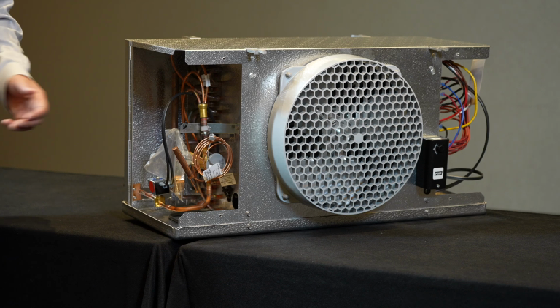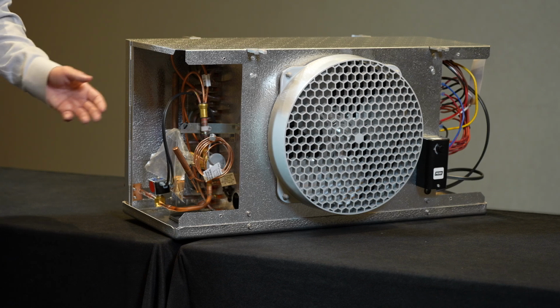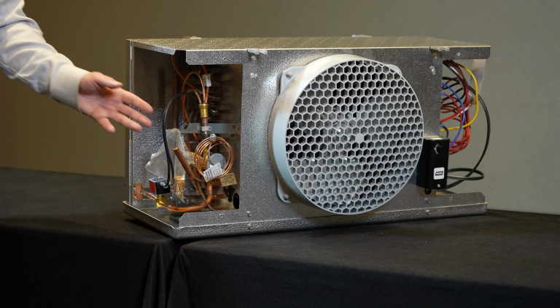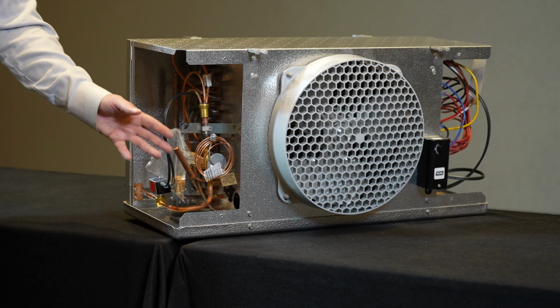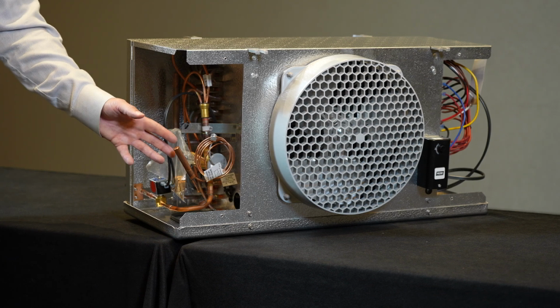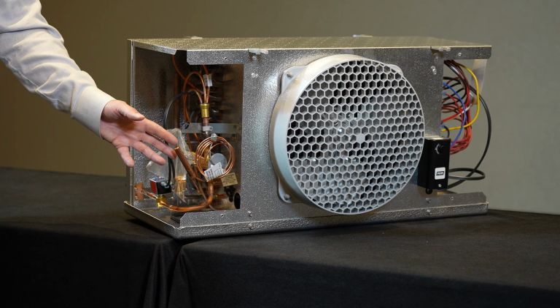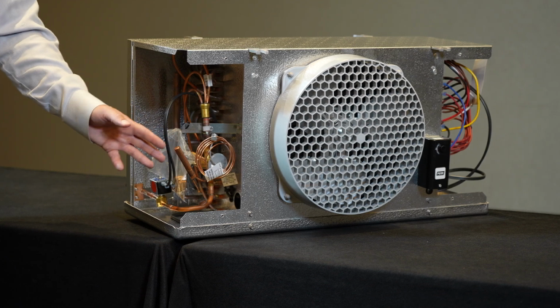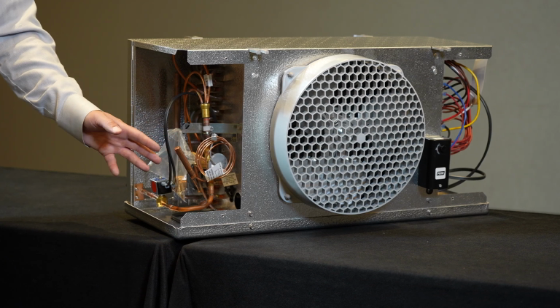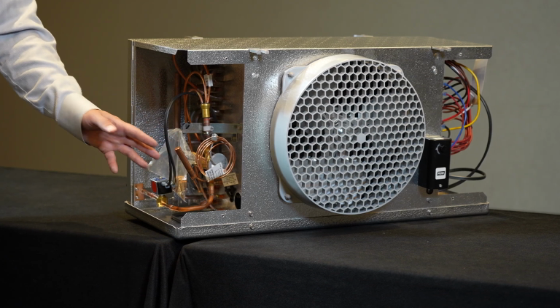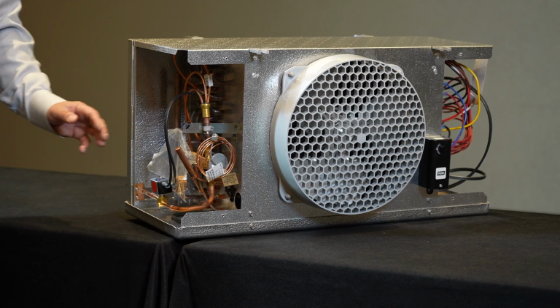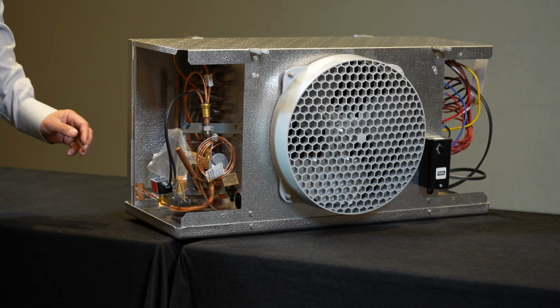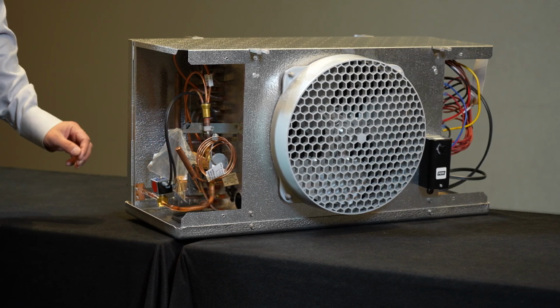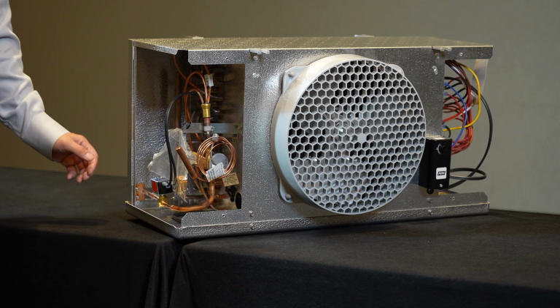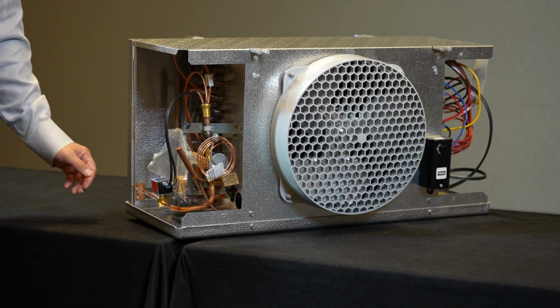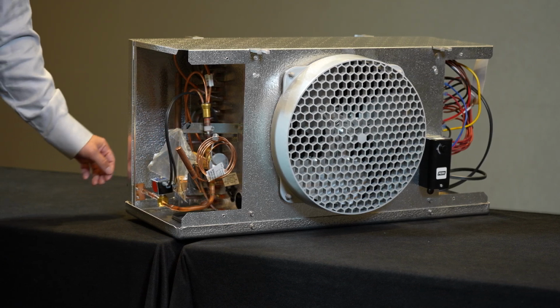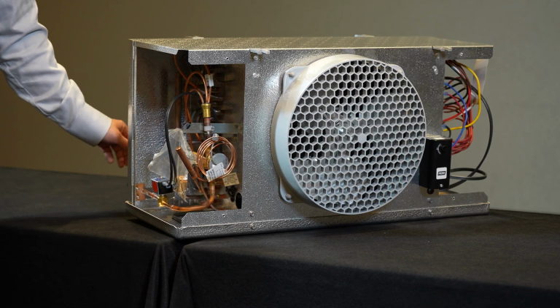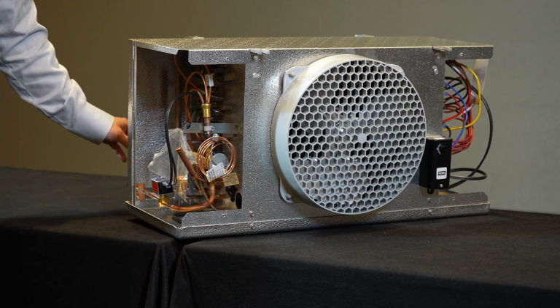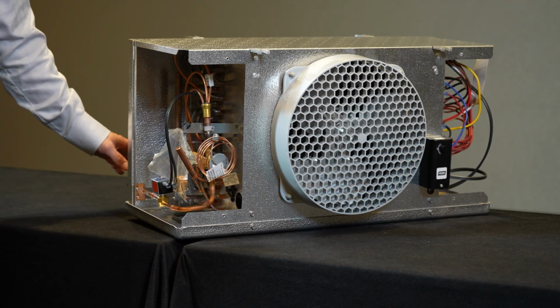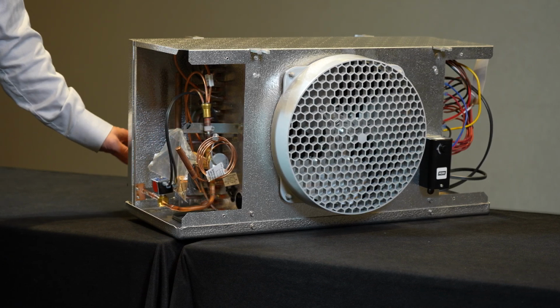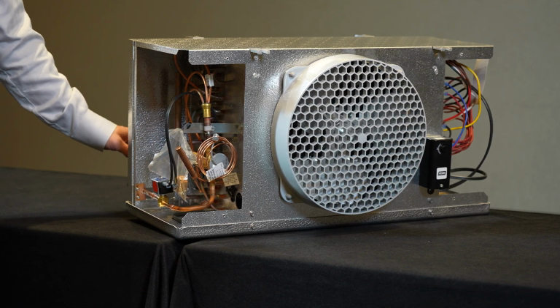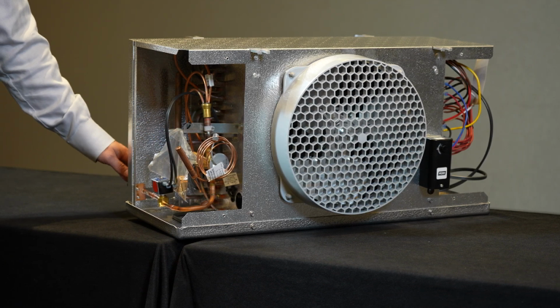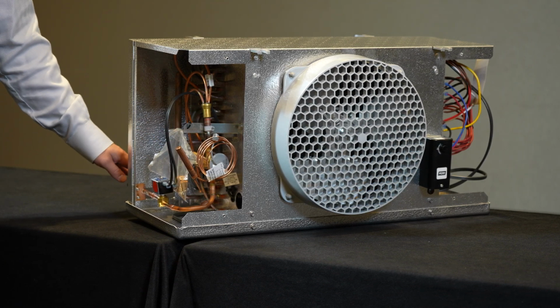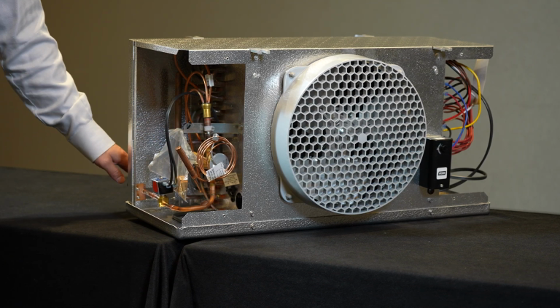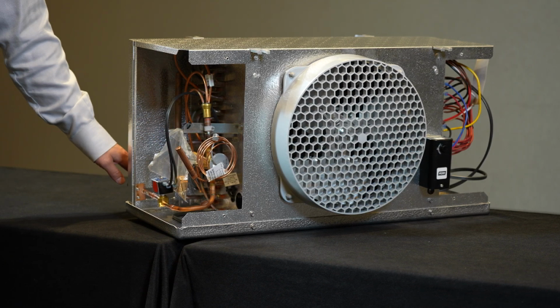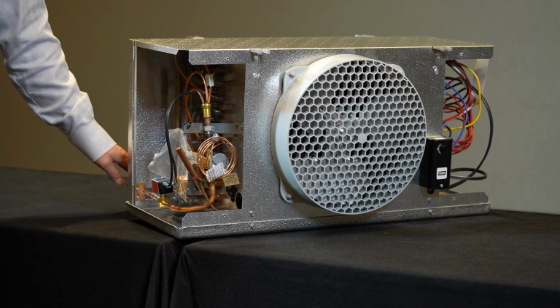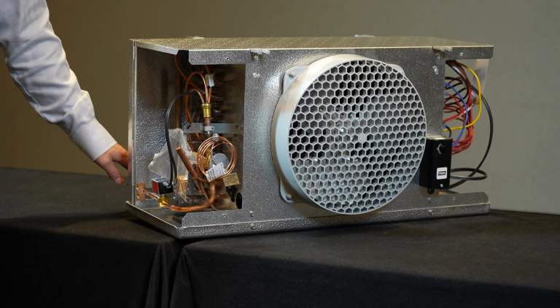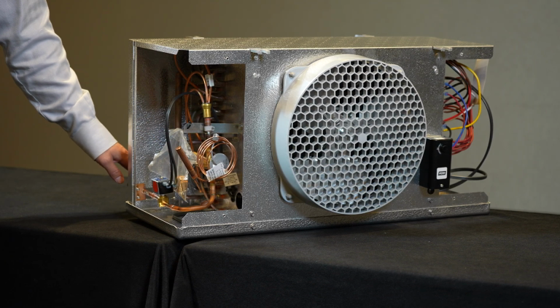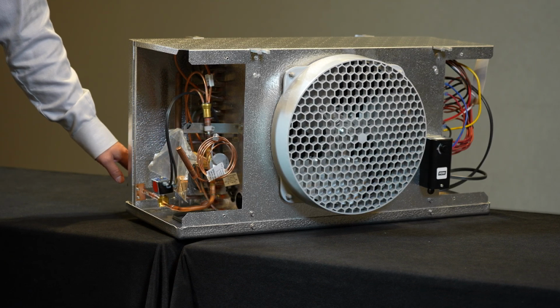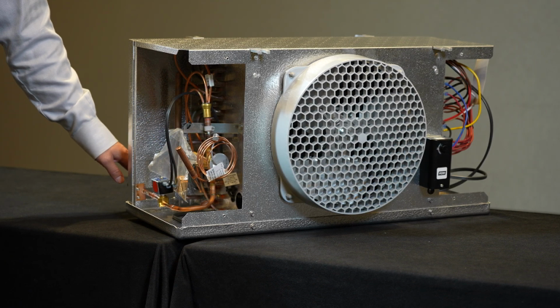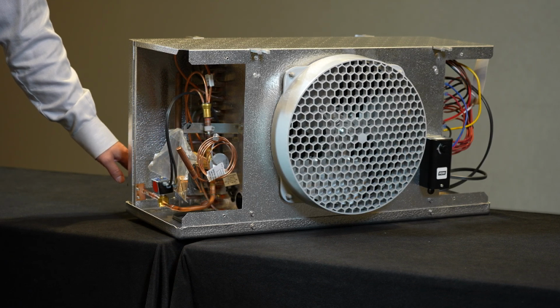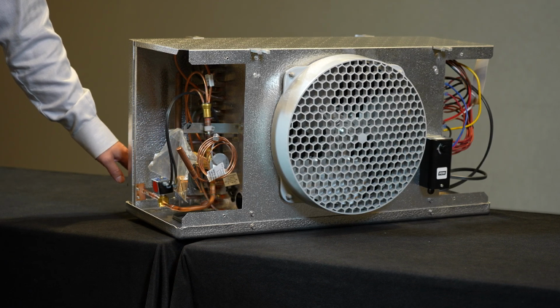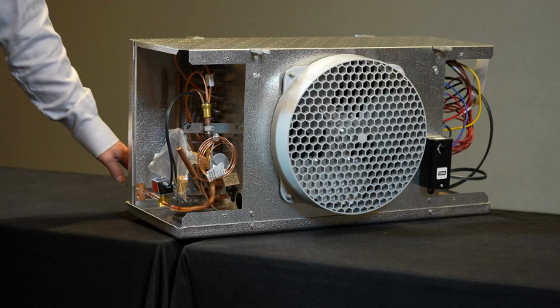How it does that is it calculates a term we call superheat at the outlet of the evaporator.